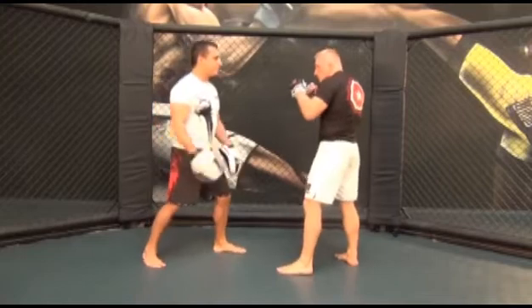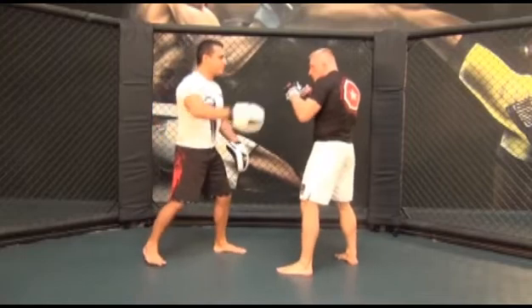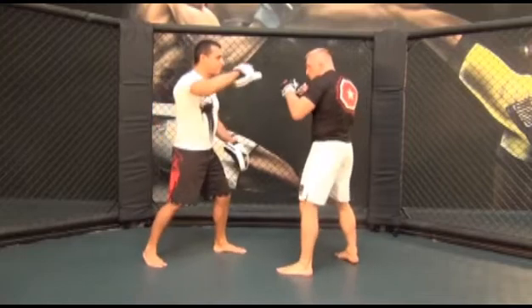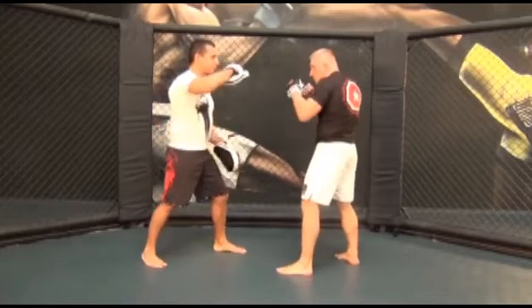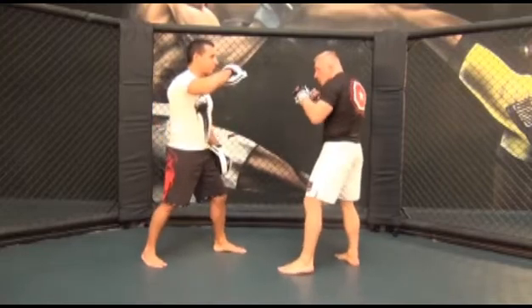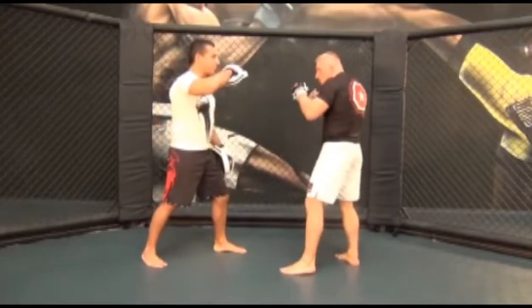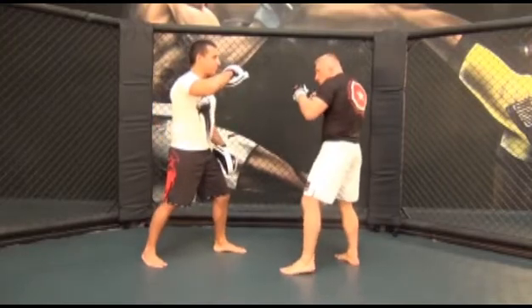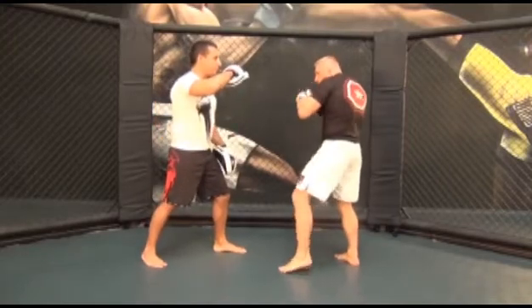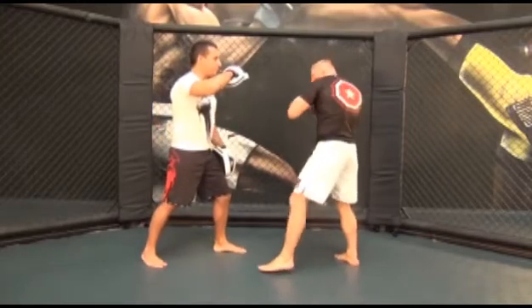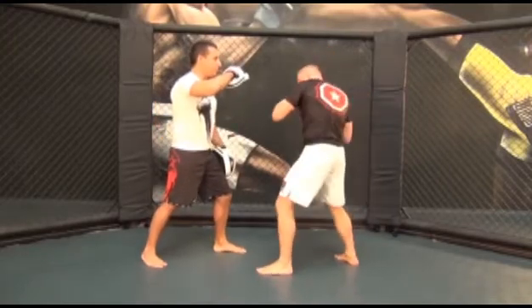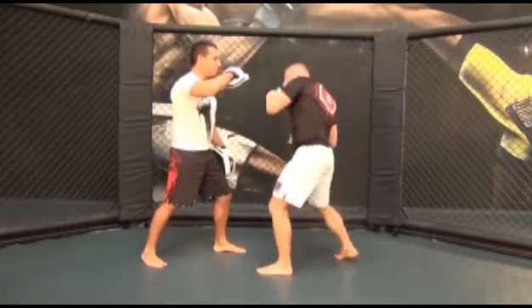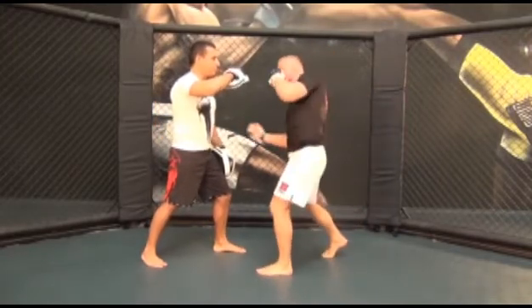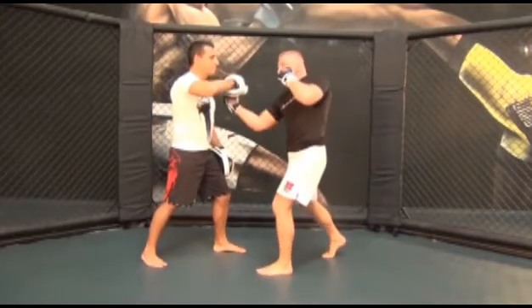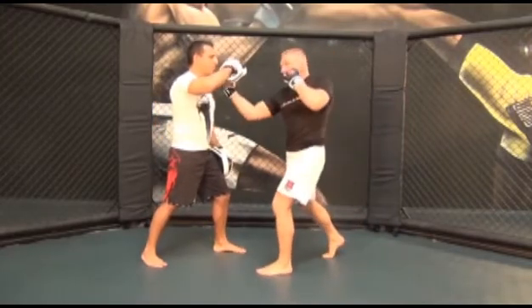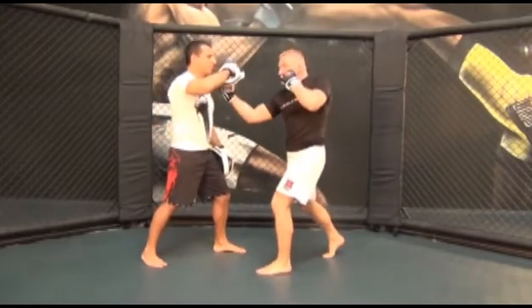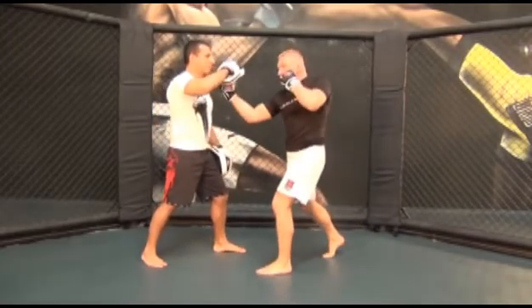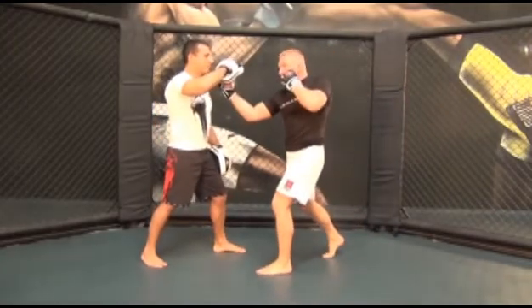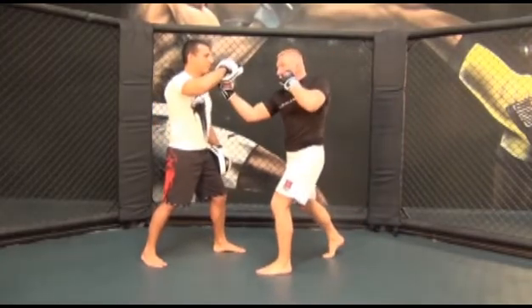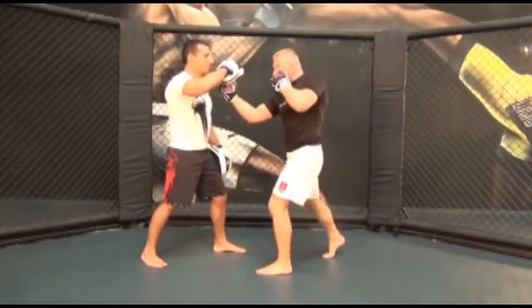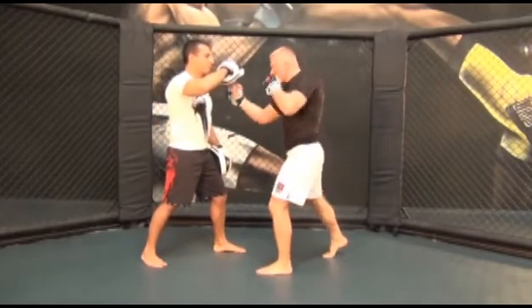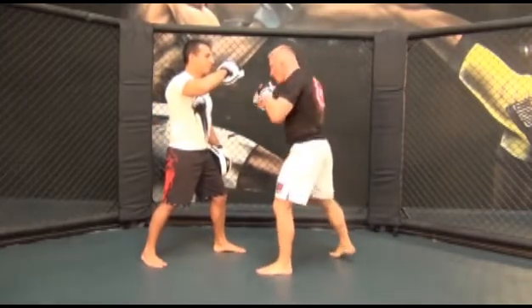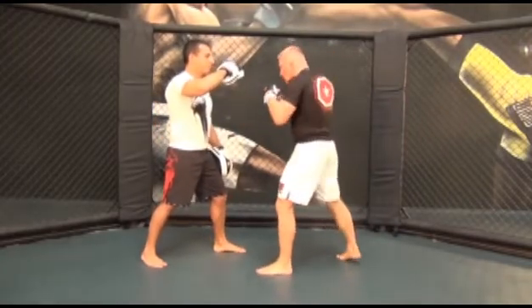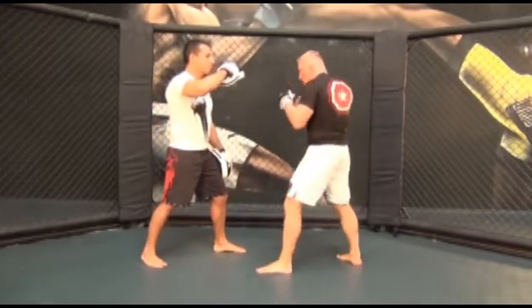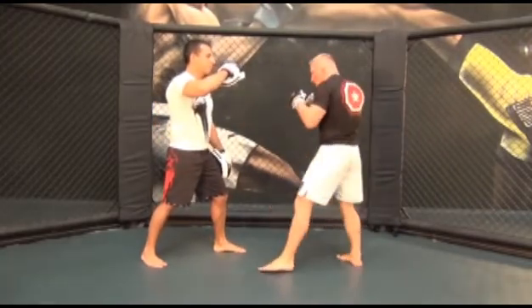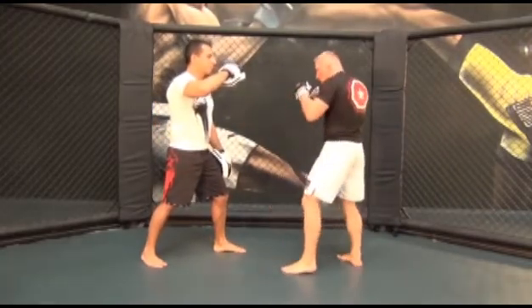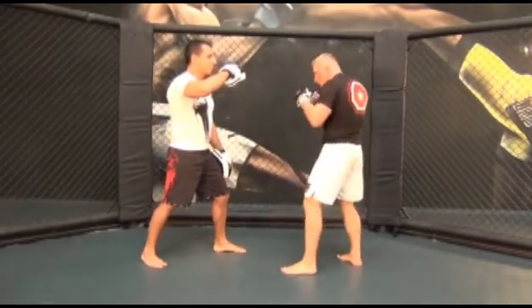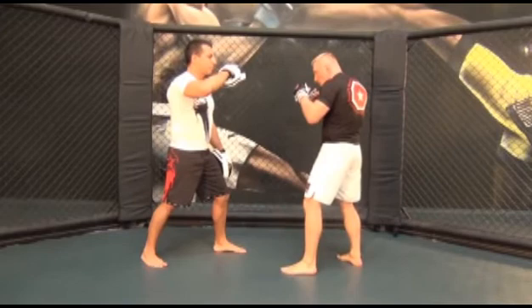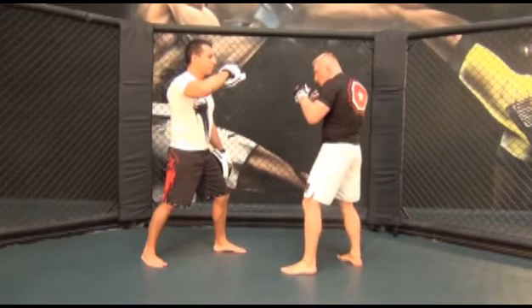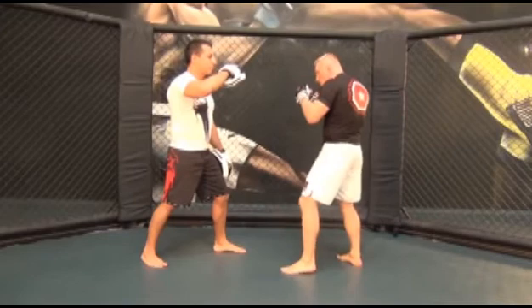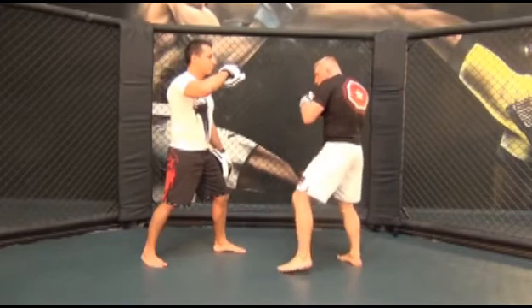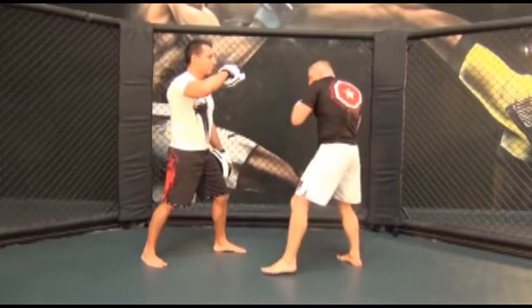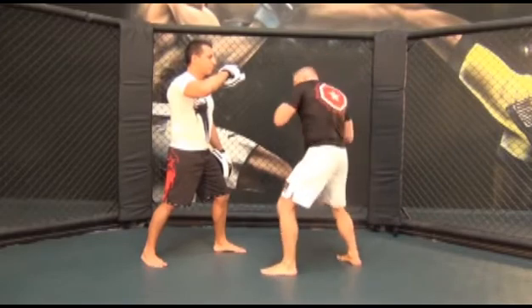Do not drop your hand straight down after connecting, but pull your hand straight back to your chin the way you threw it to avoid counters.